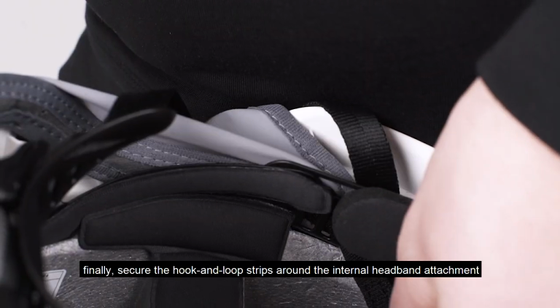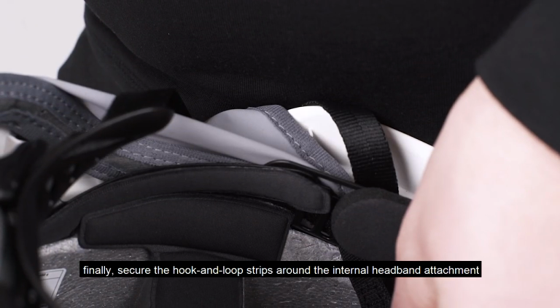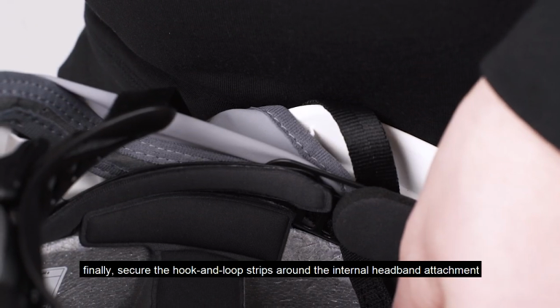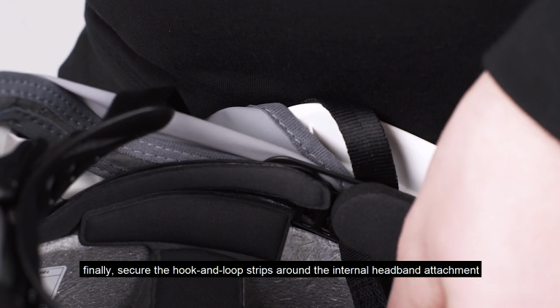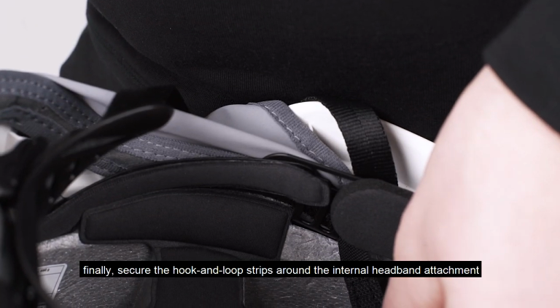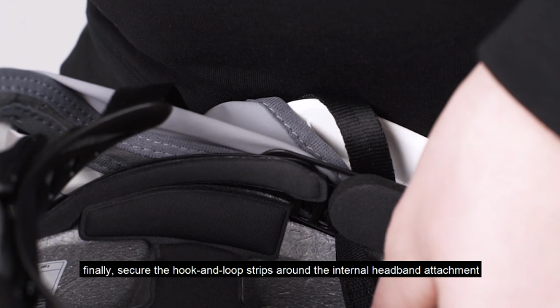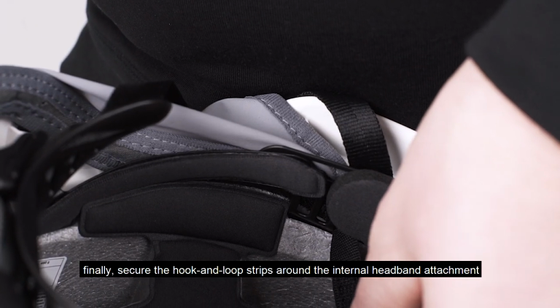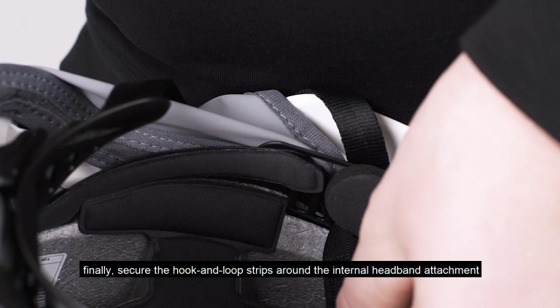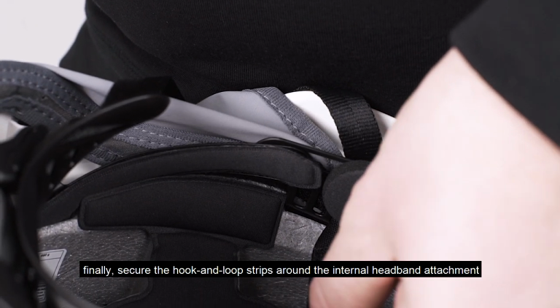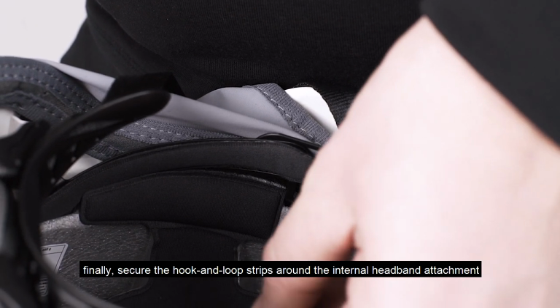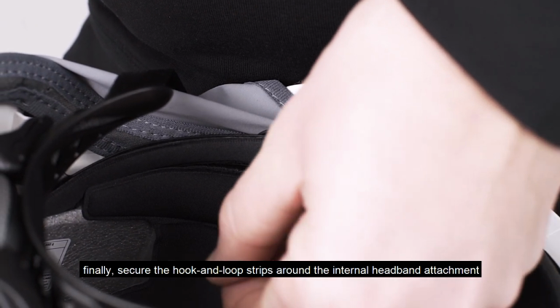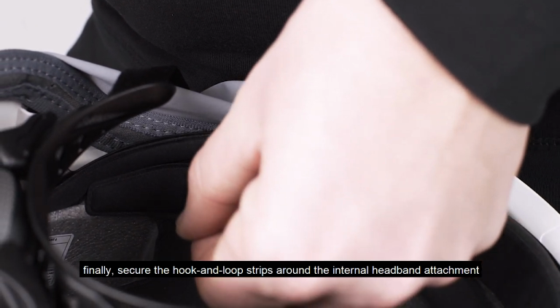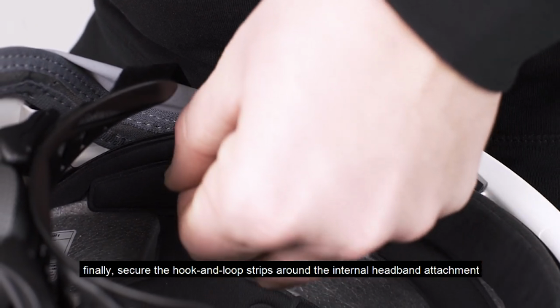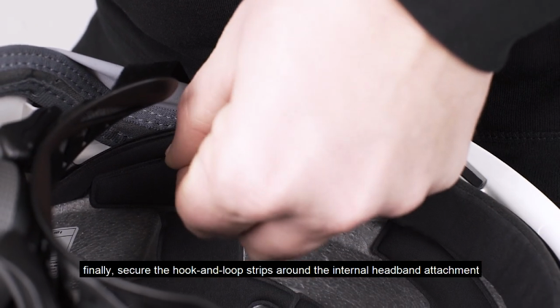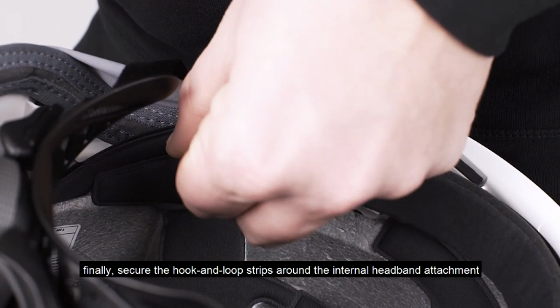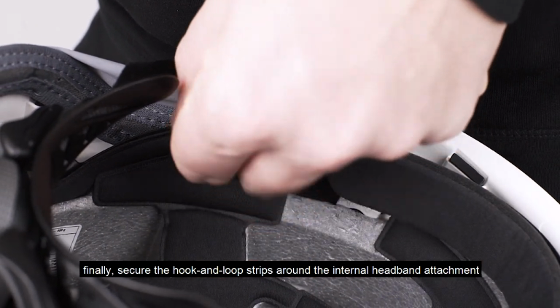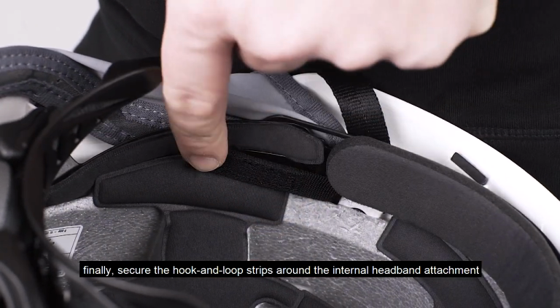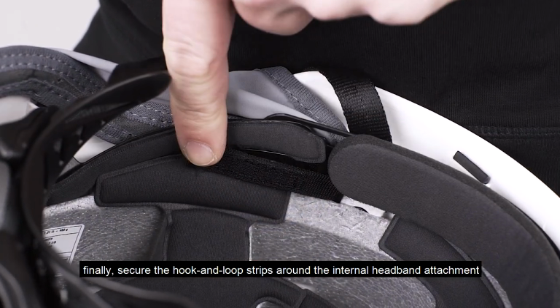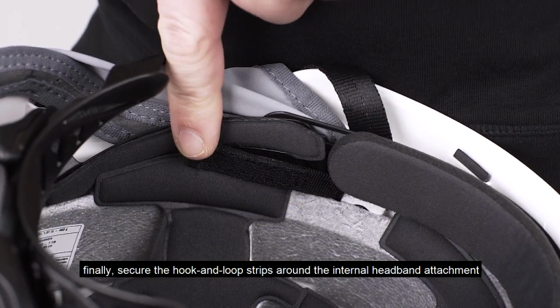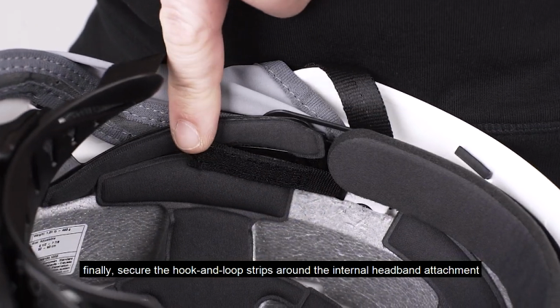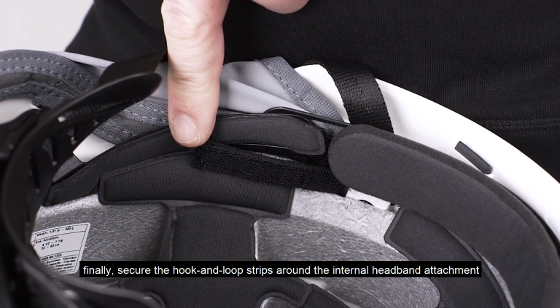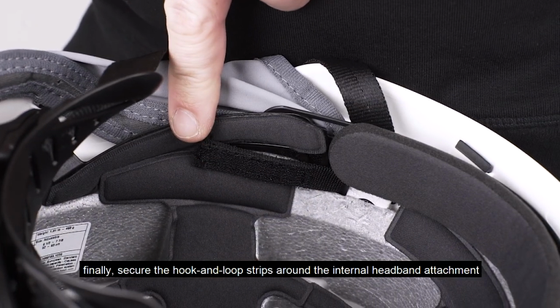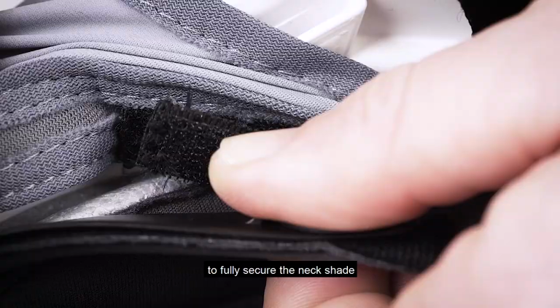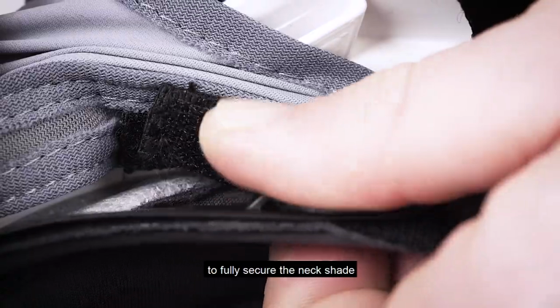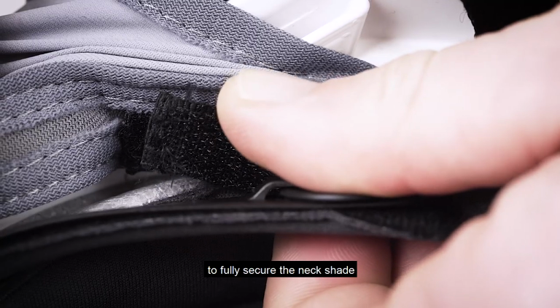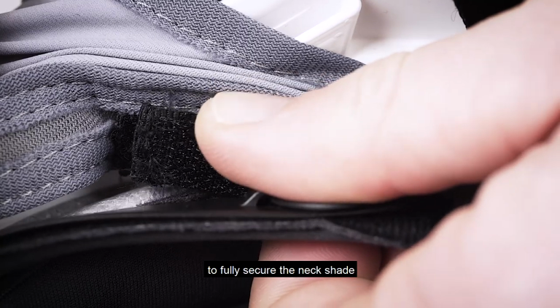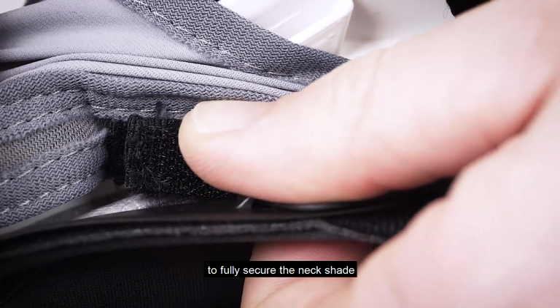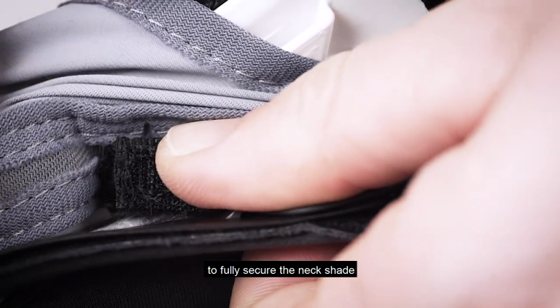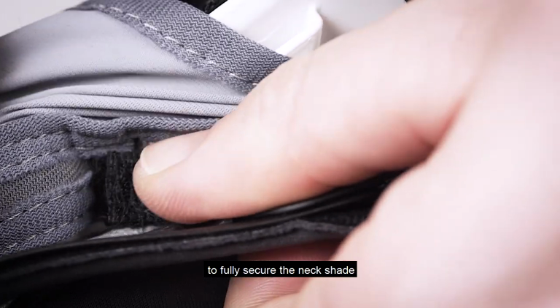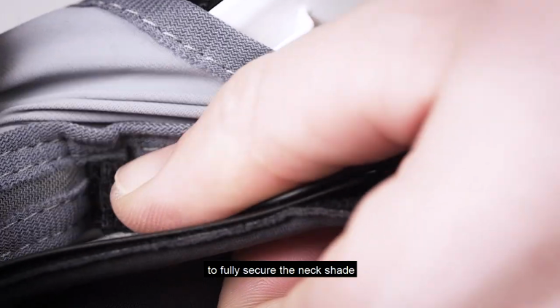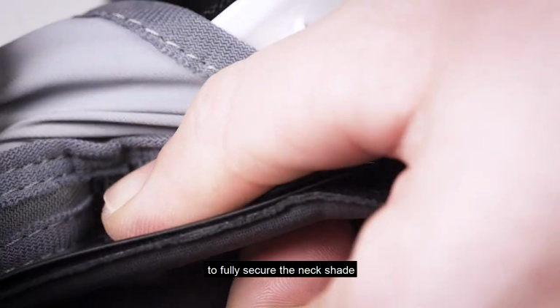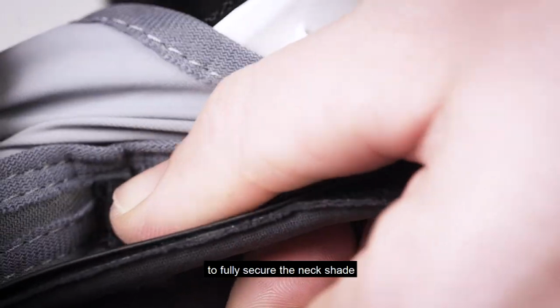Finally, secure the hook and loop strips around the internal headband attachment to fully secure the neckshade.